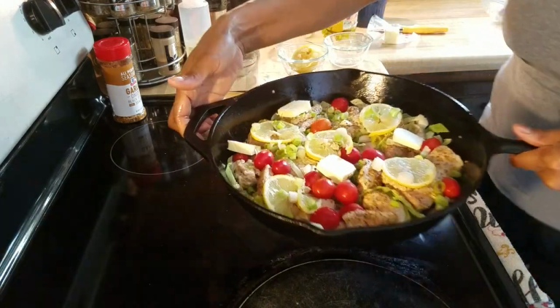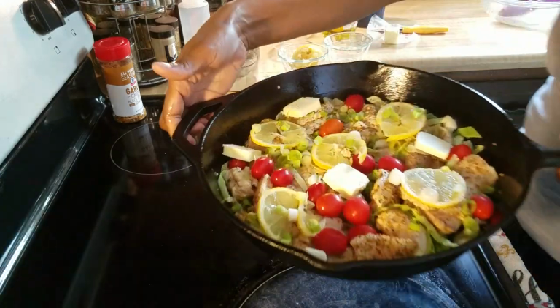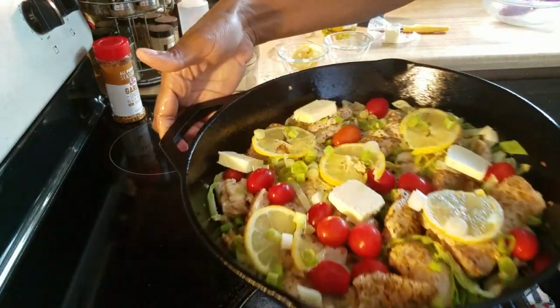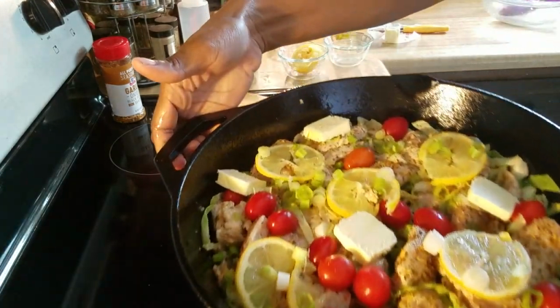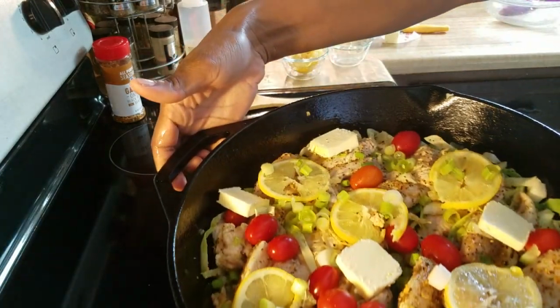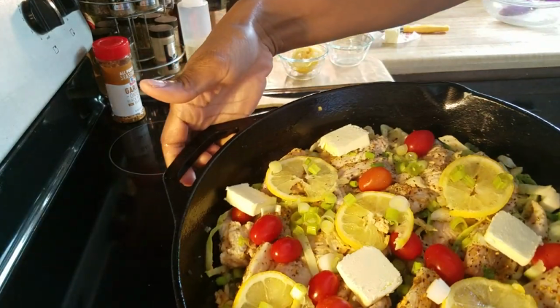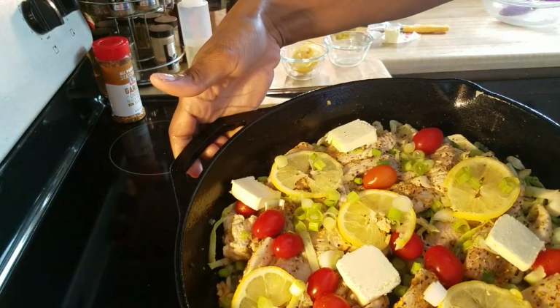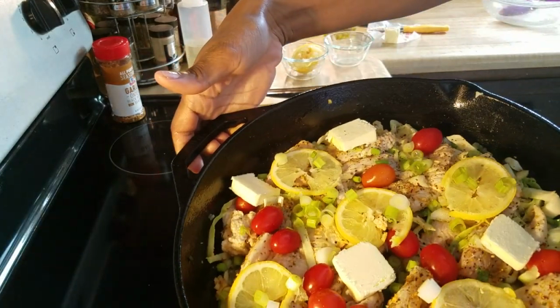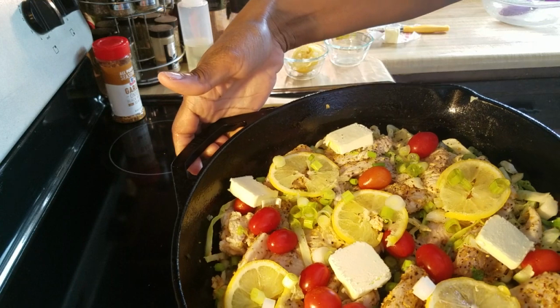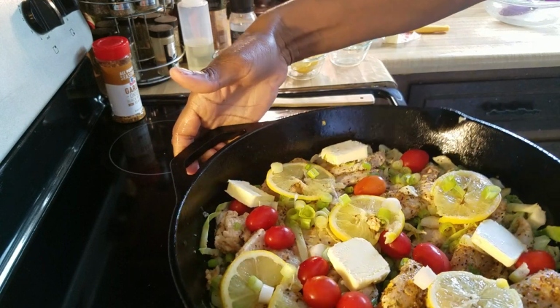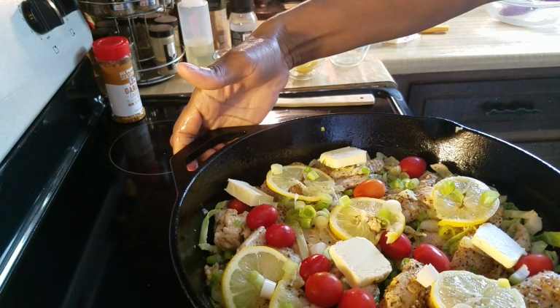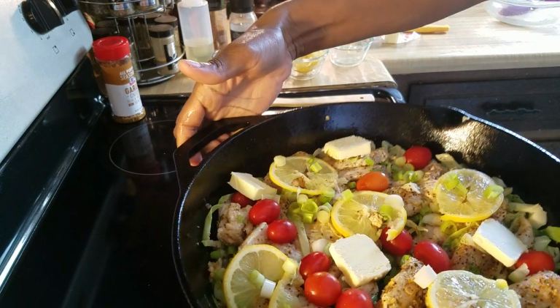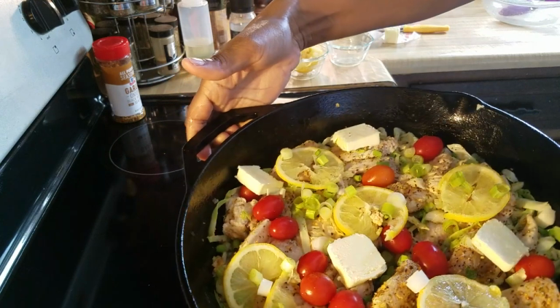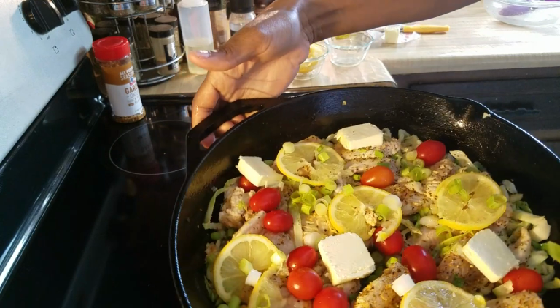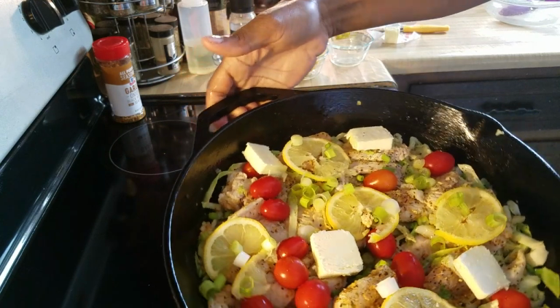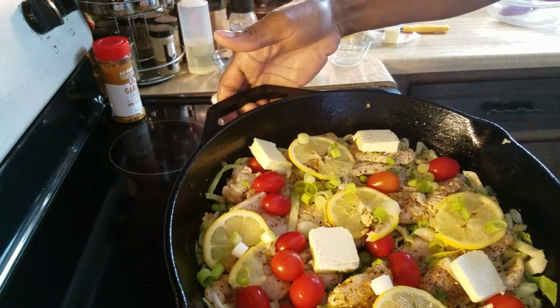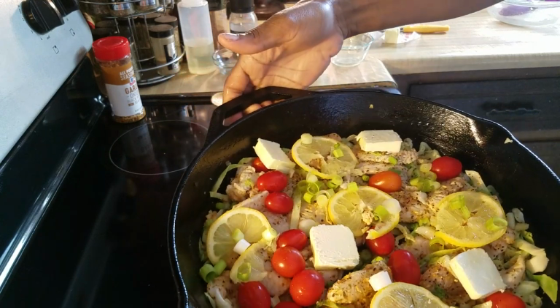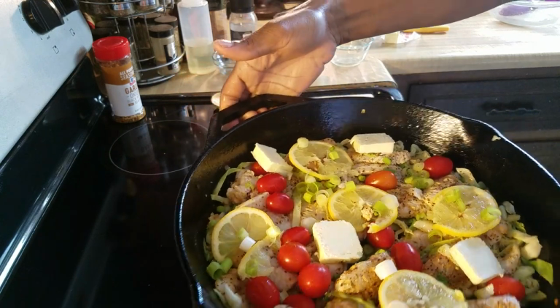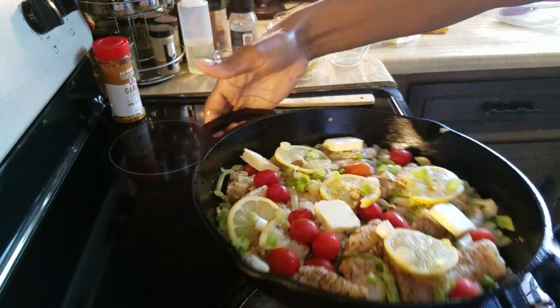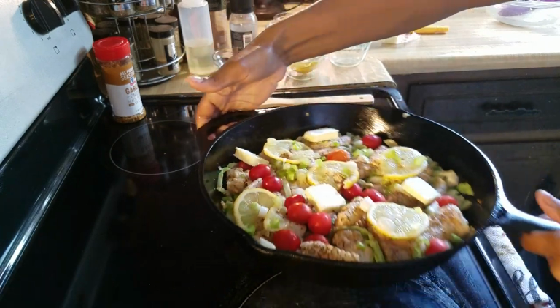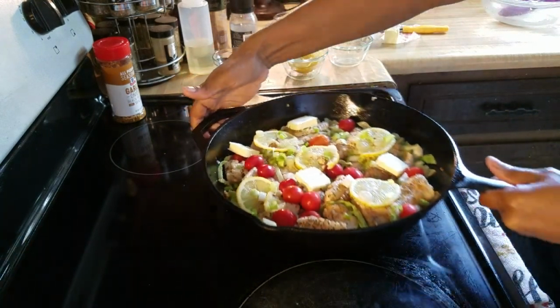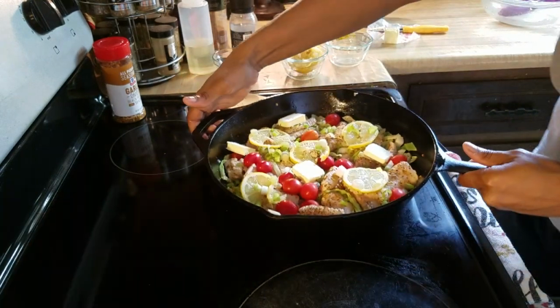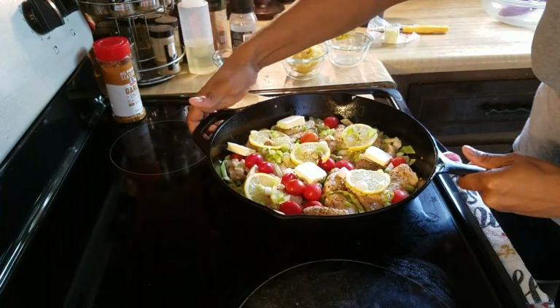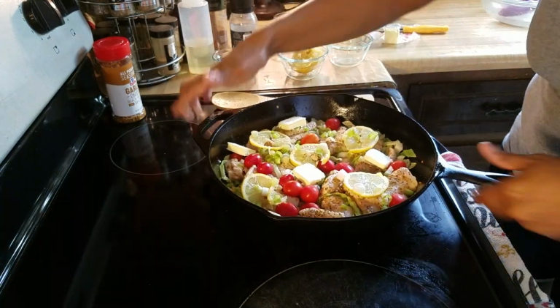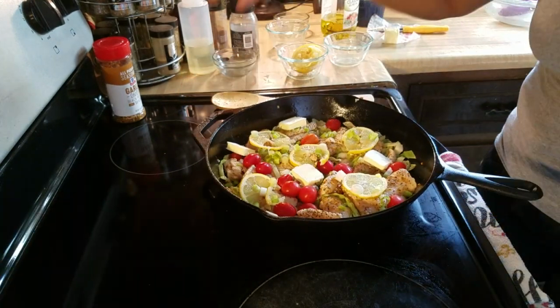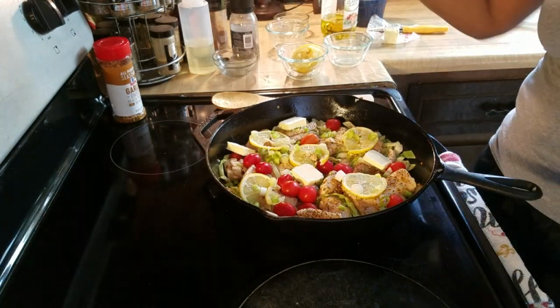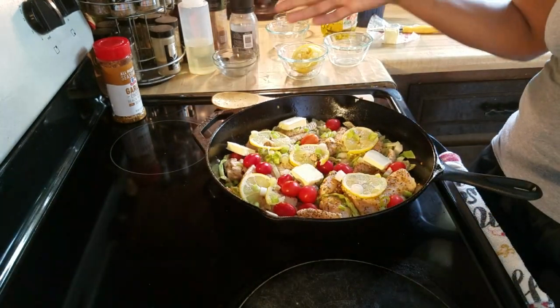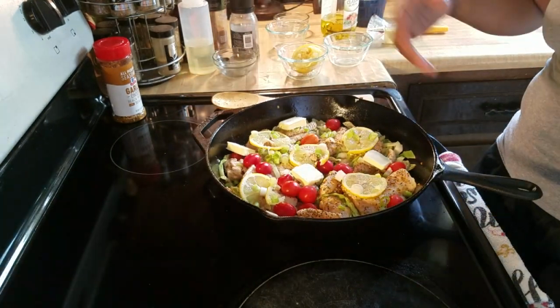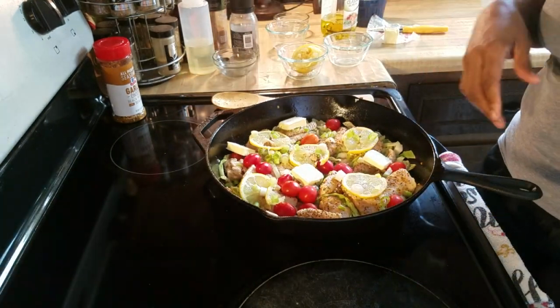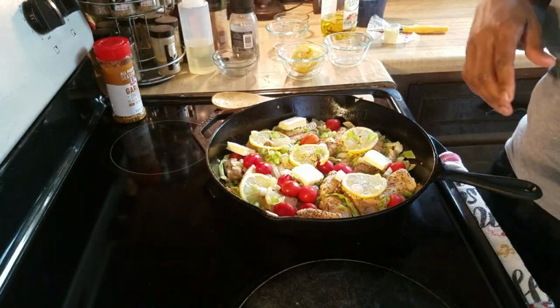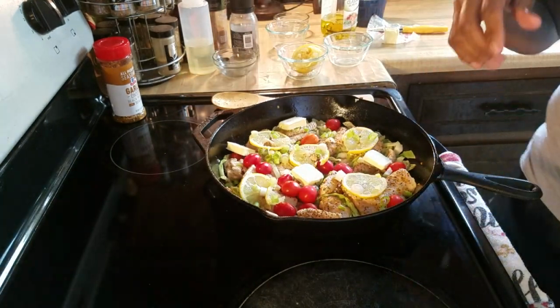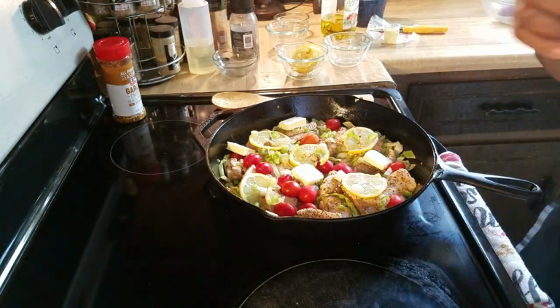Don't you all see that? How does that look to you all? Alright, let's check it in 30 minutes.